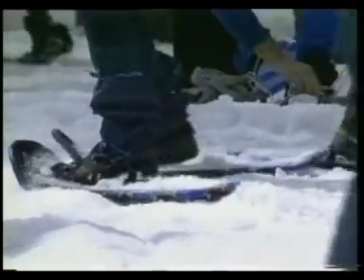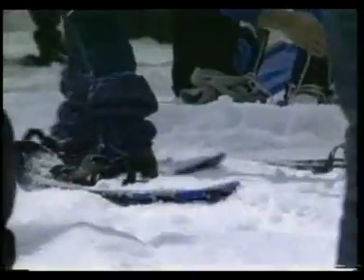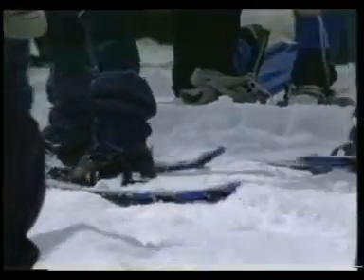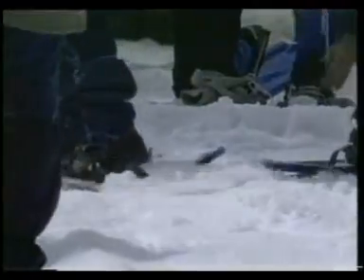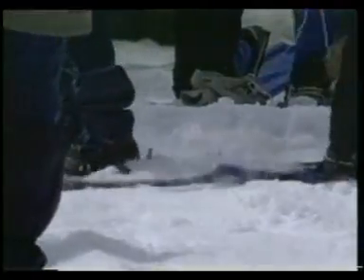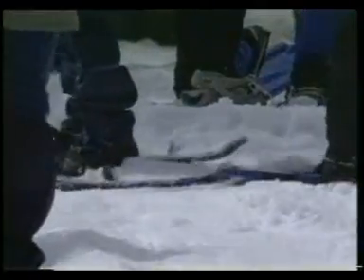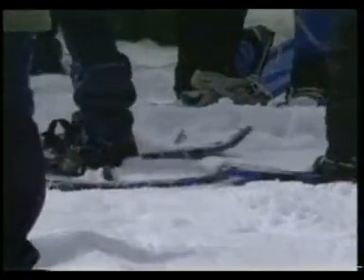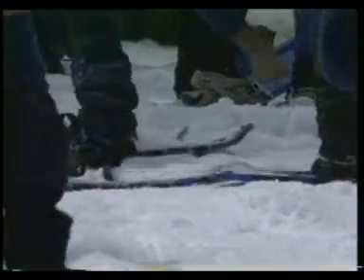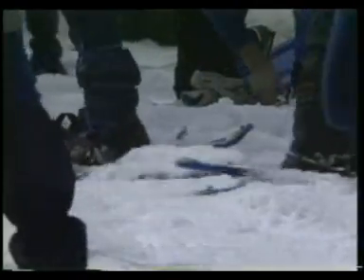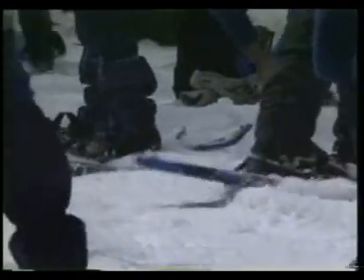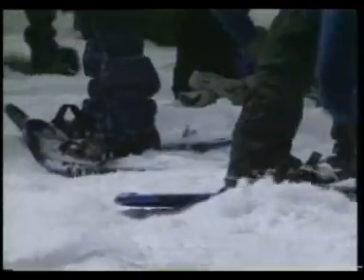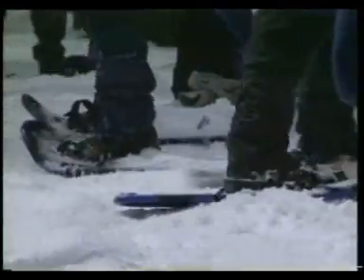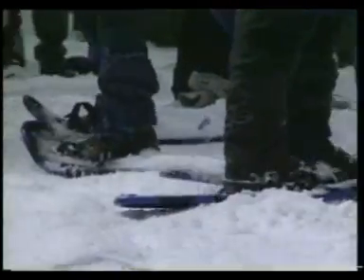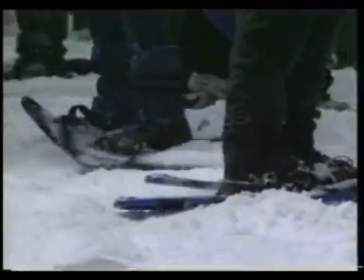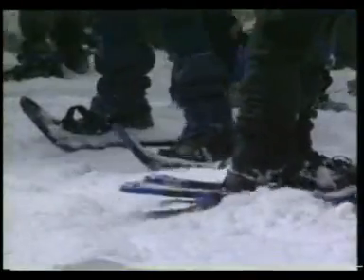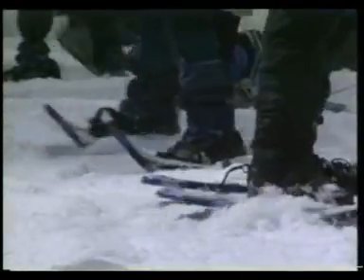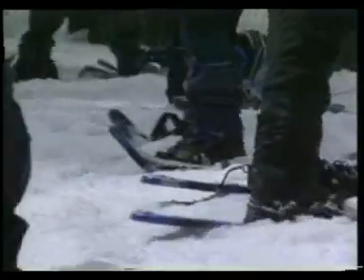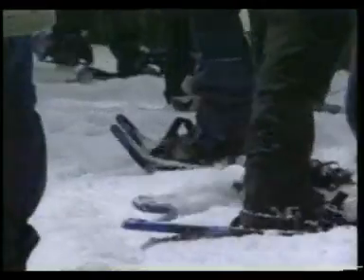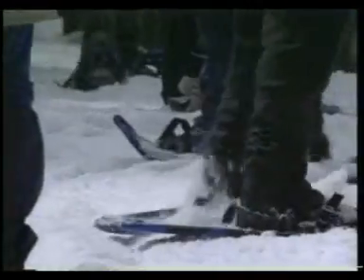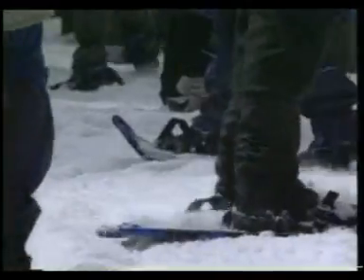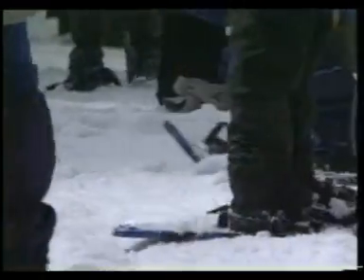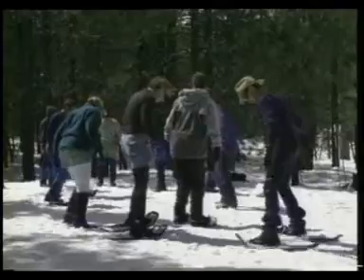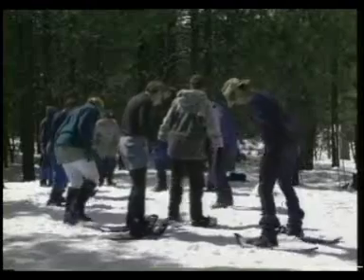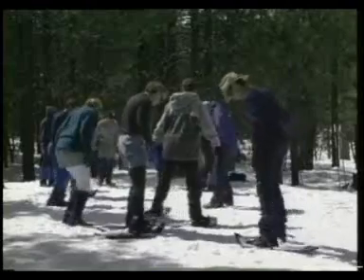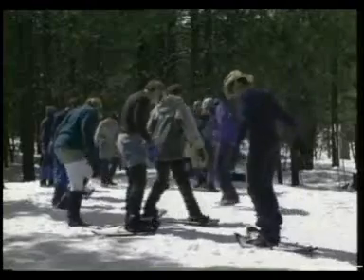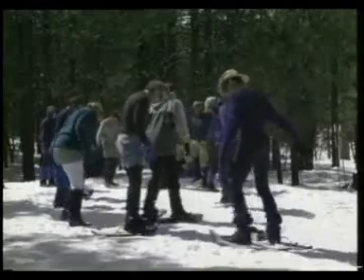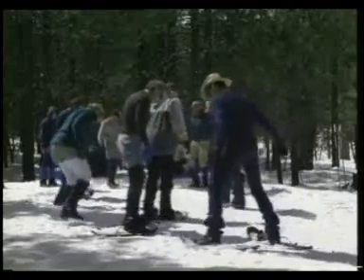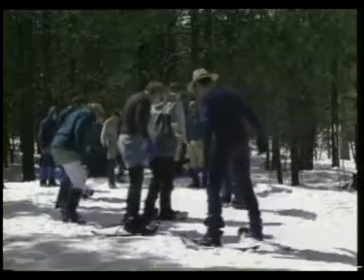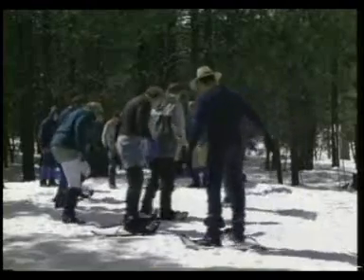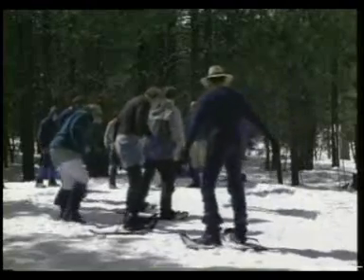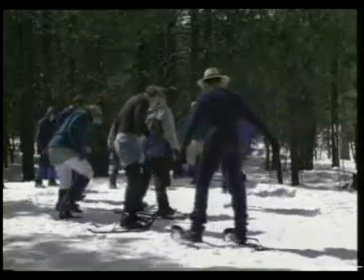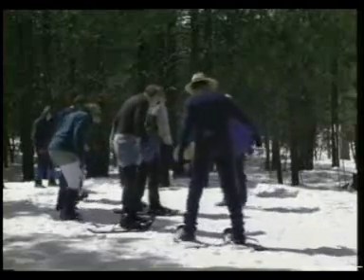First, they stamp down a large area and leave it to harden. This is where a snow kitchen will be built.